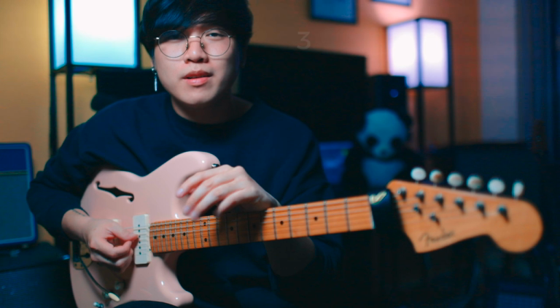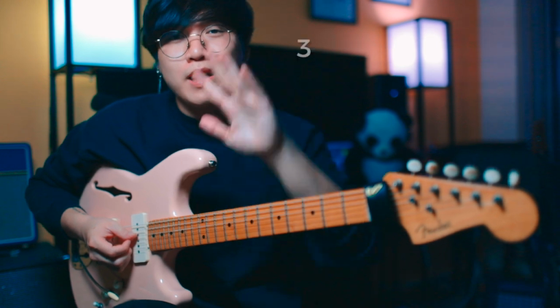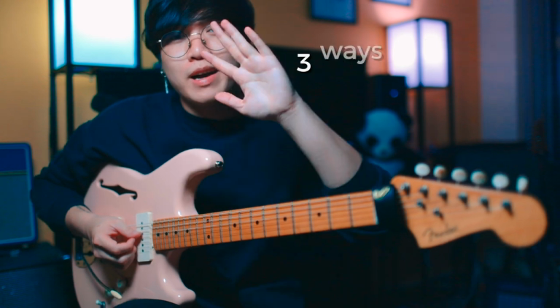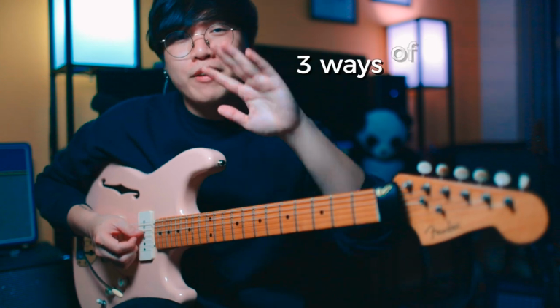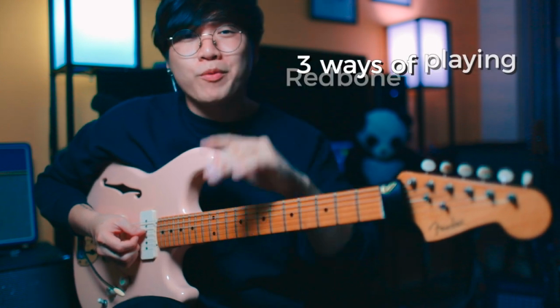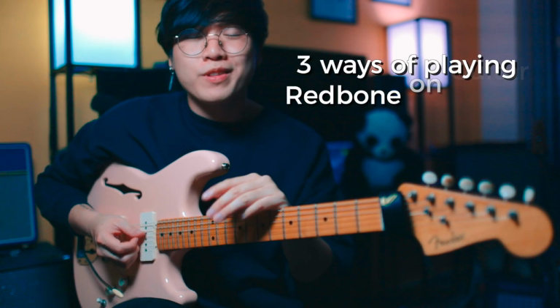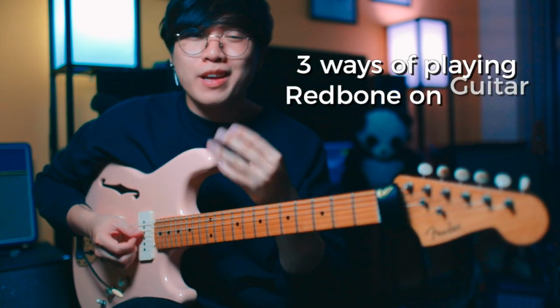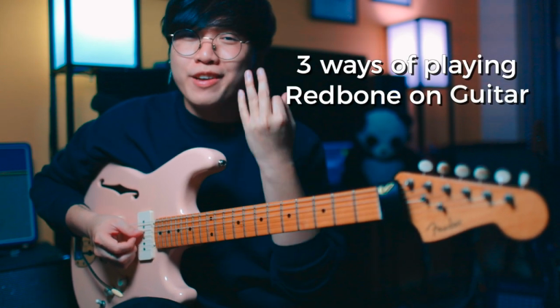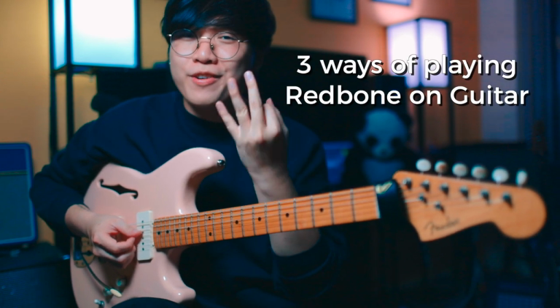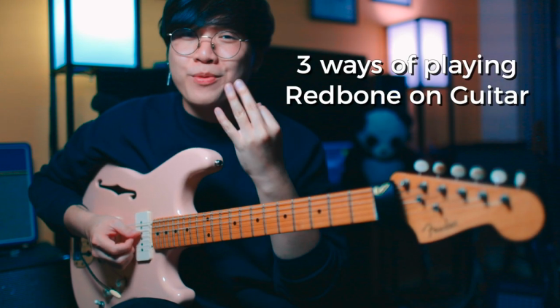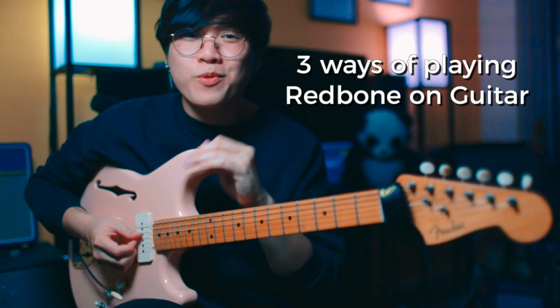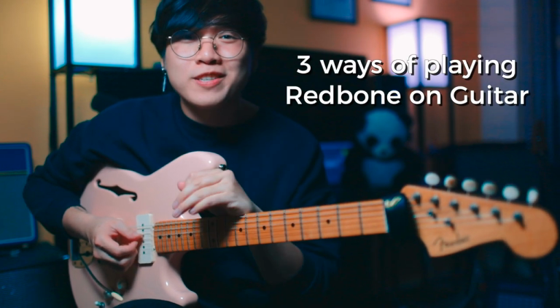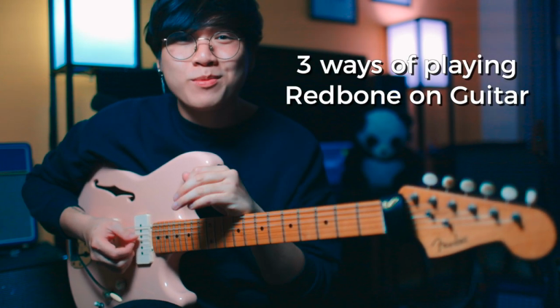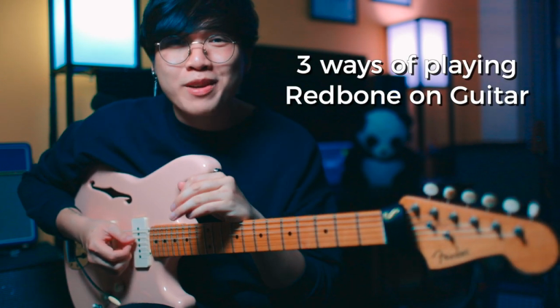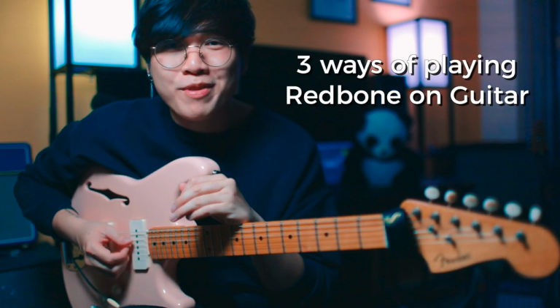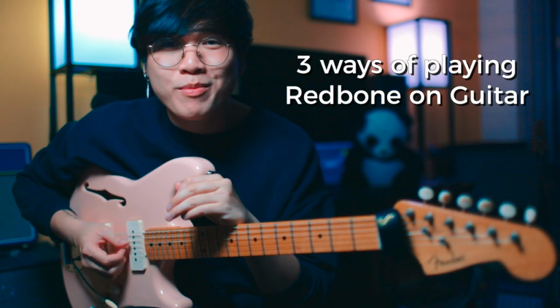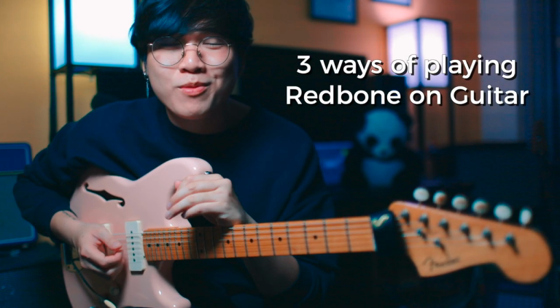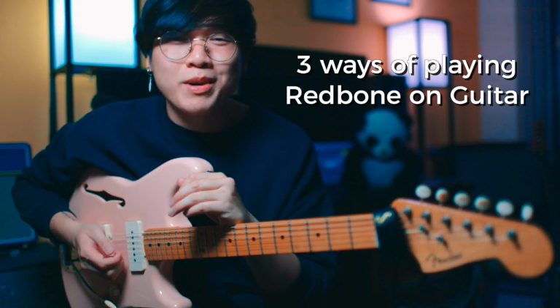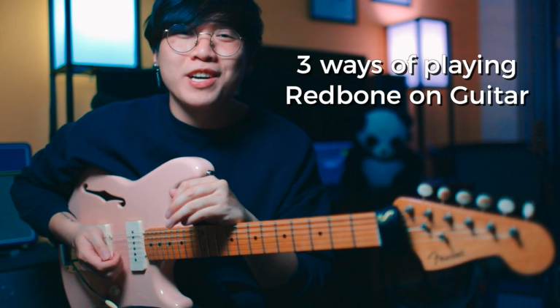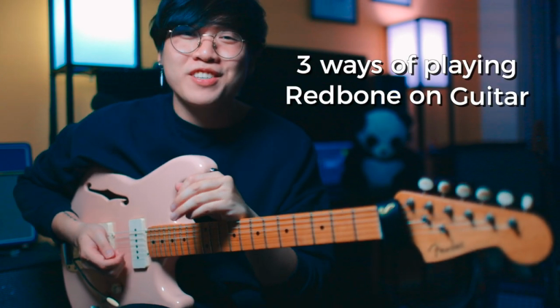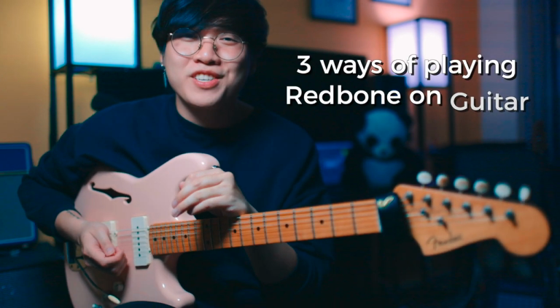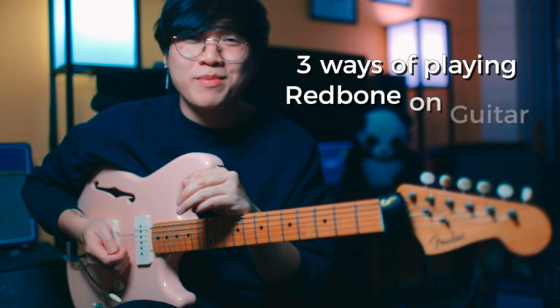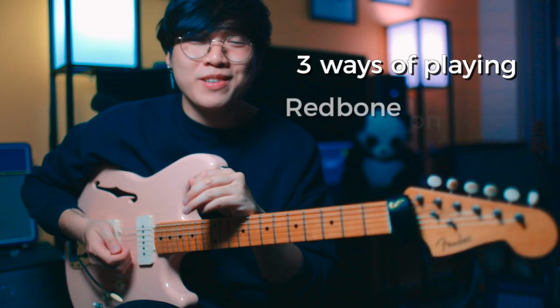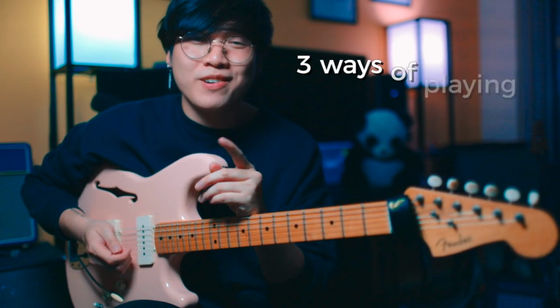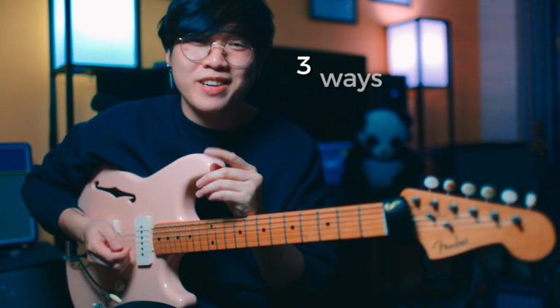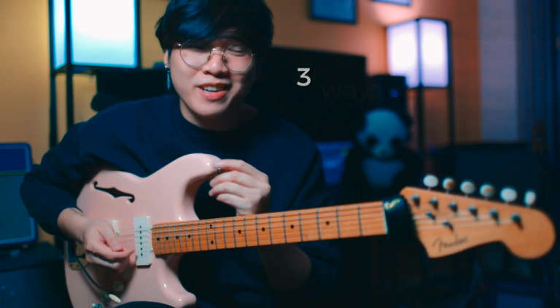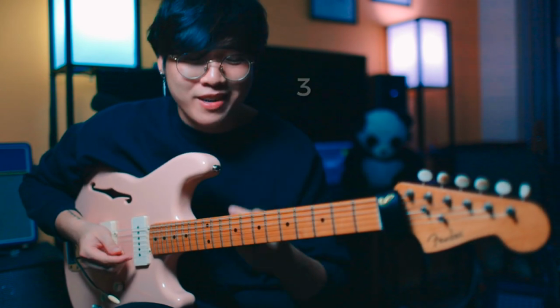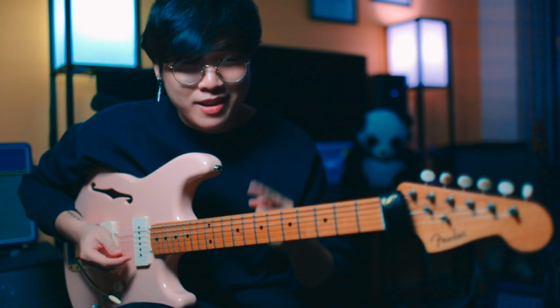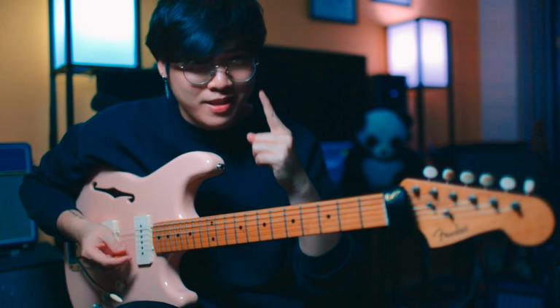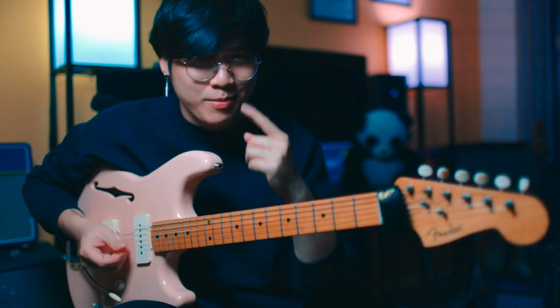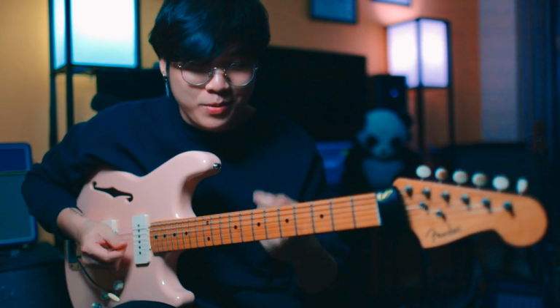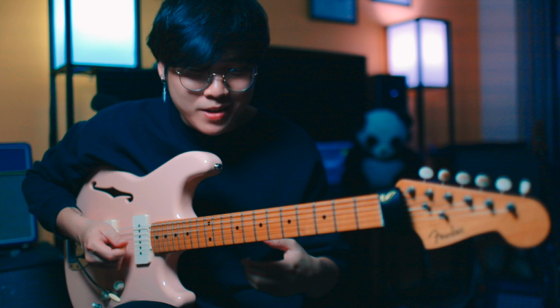Hi everyone, here are three ways to play Redbone by Childish Gambino on guitar. Number one.